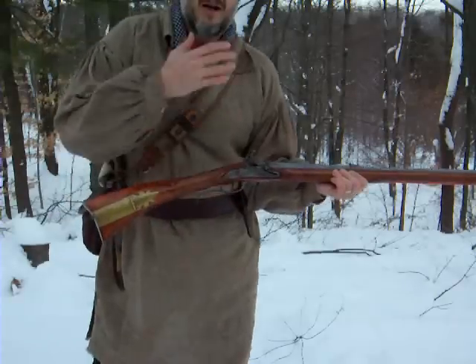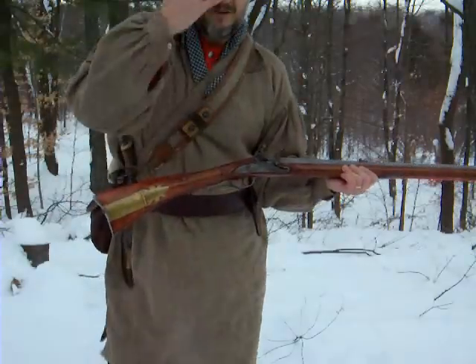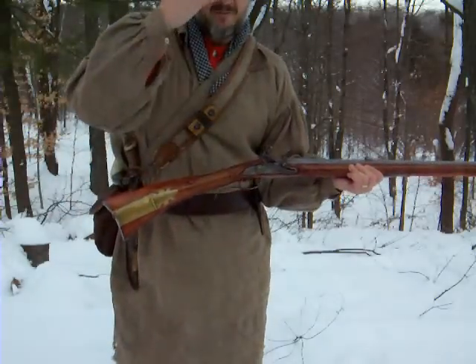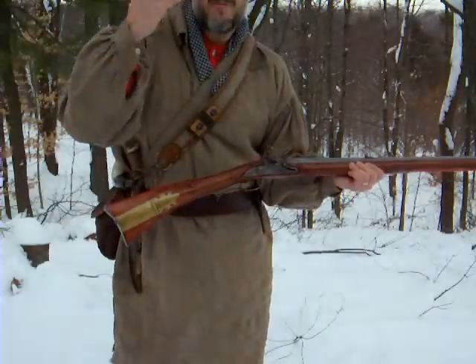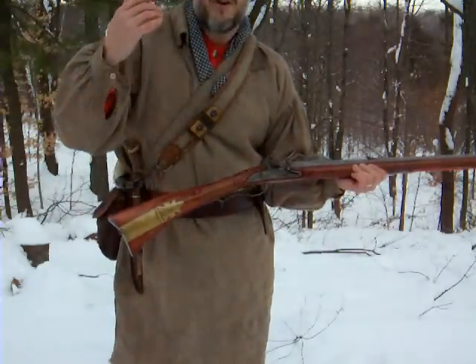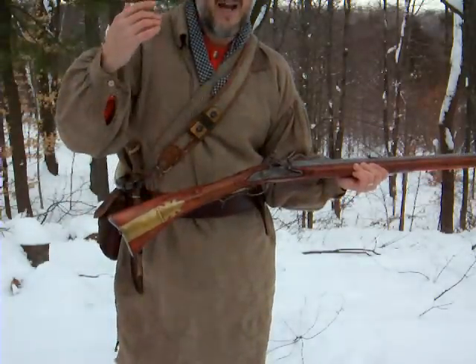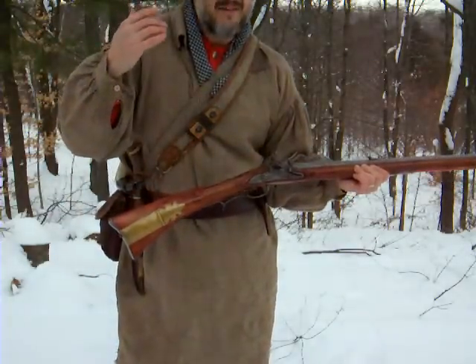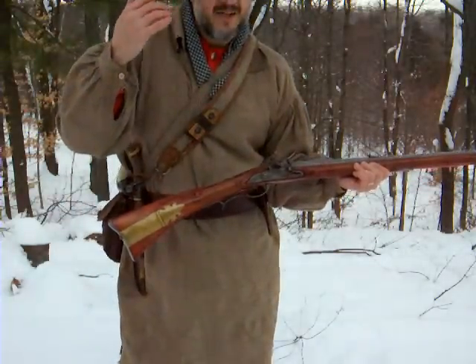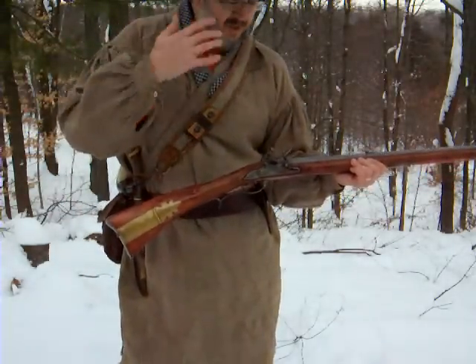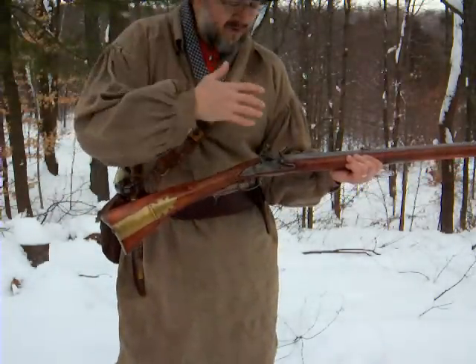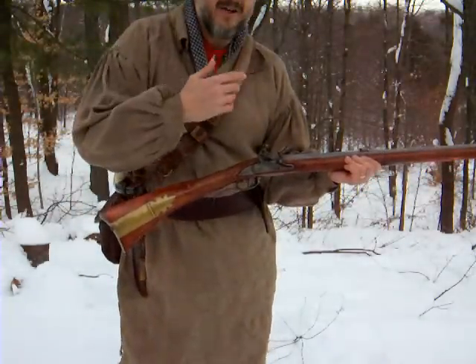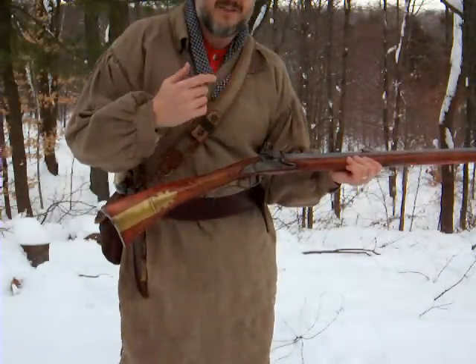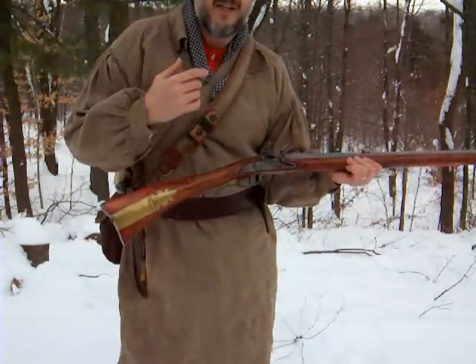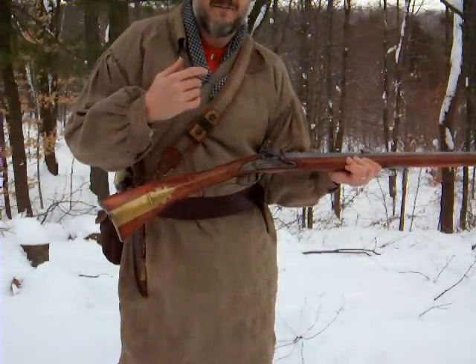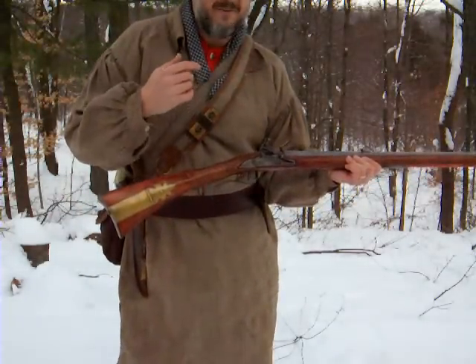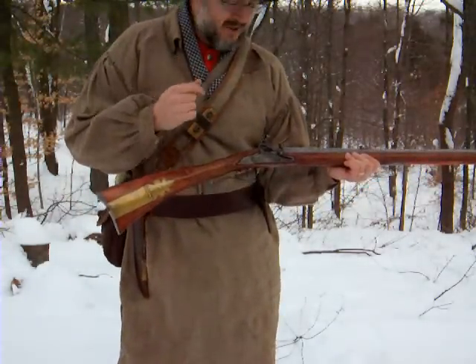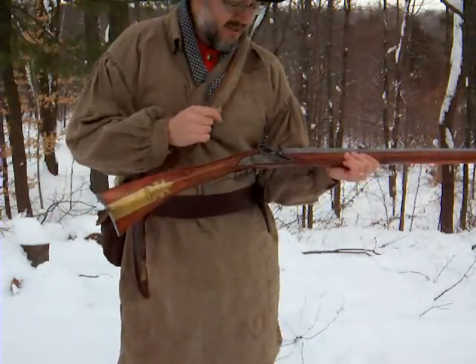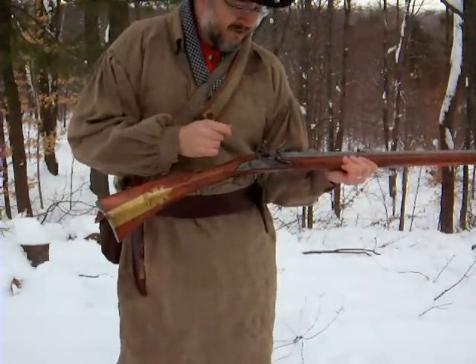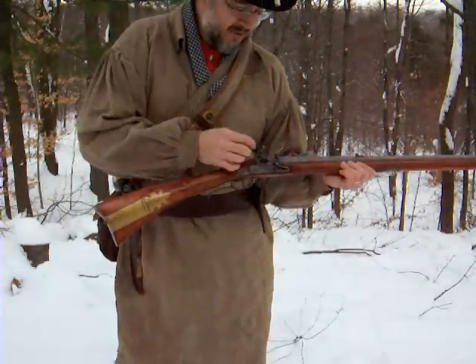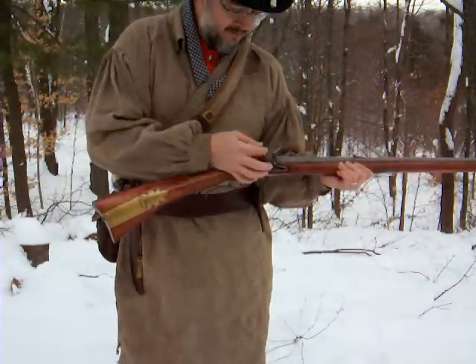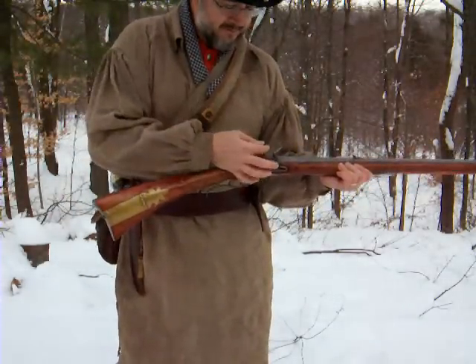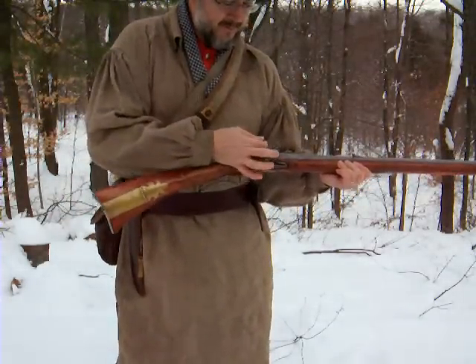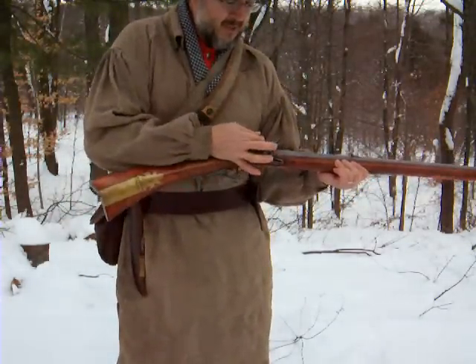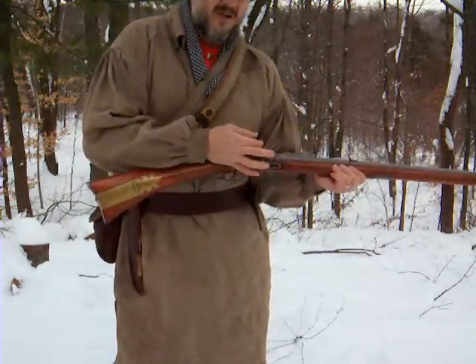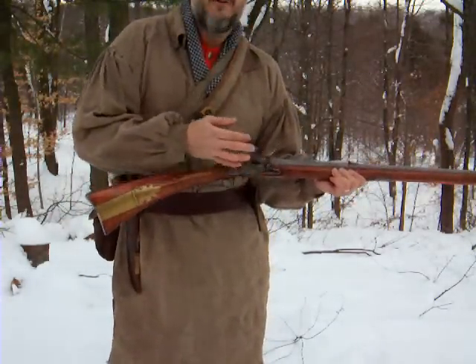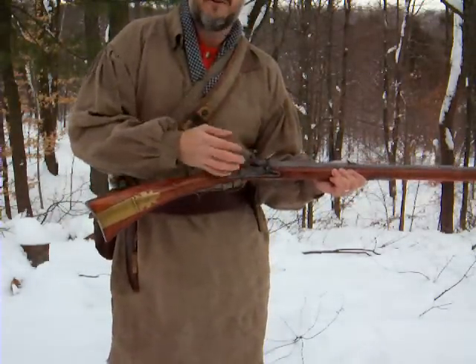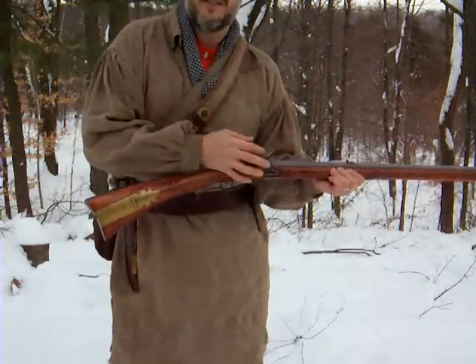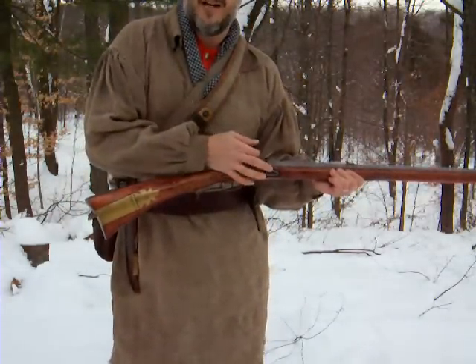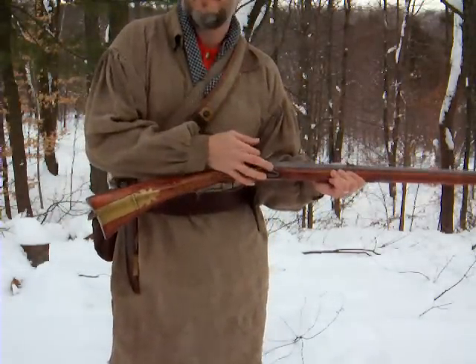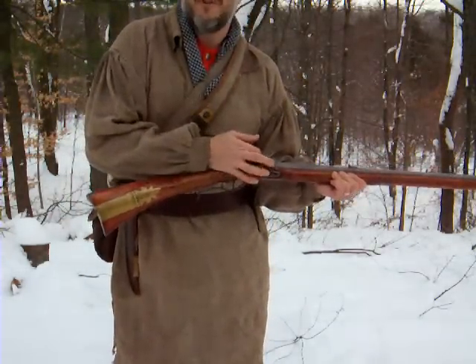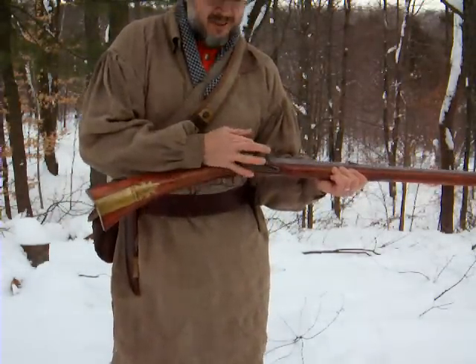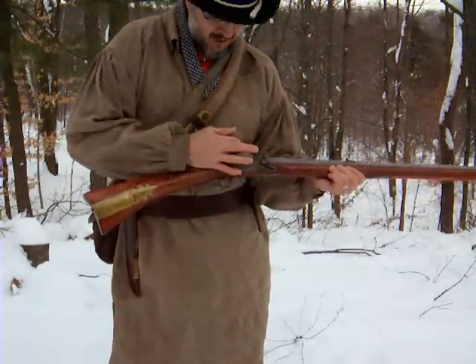So let me show you just the pan charge of a flintlock. Under the brim of your hat, that can be a very exciting event if you're not used to it. So now I will take the time to fully load.